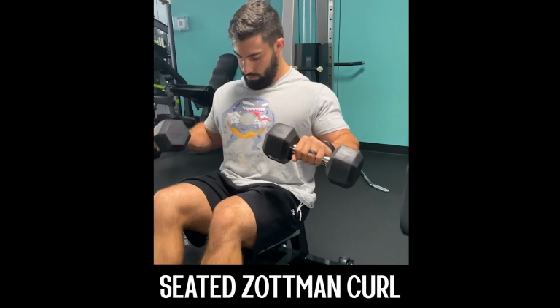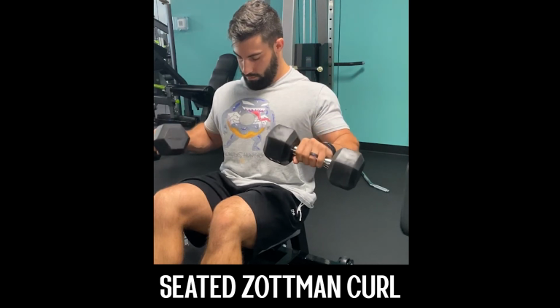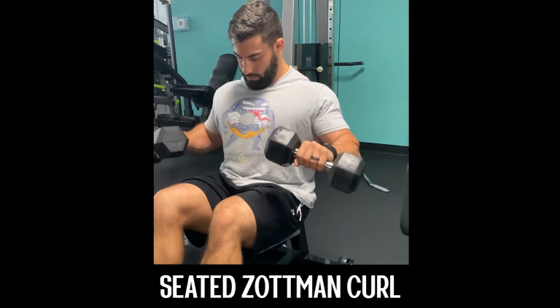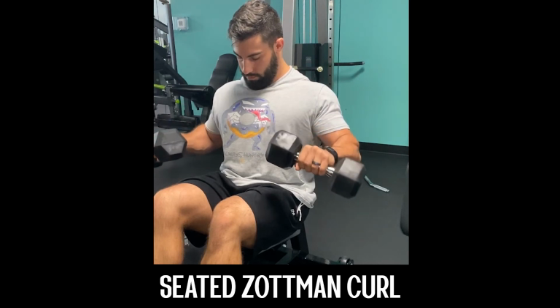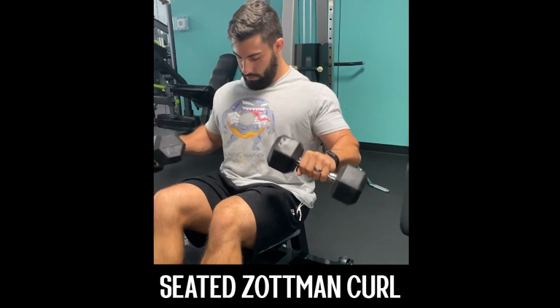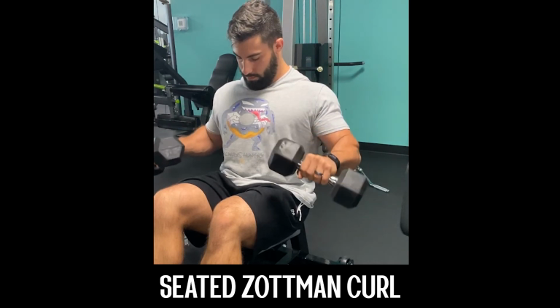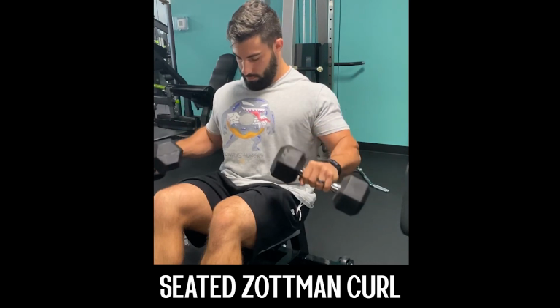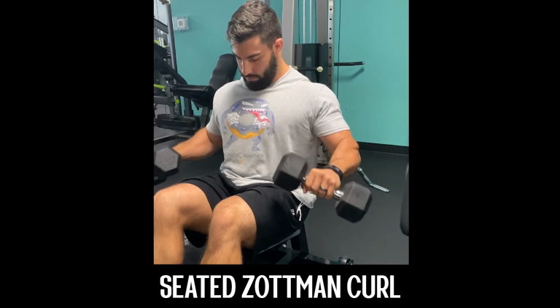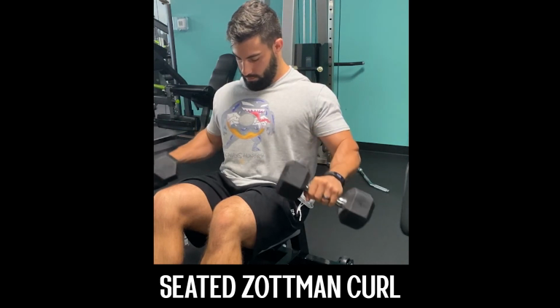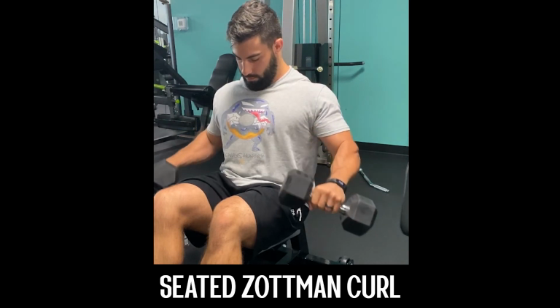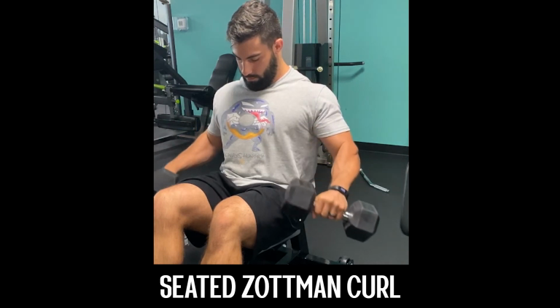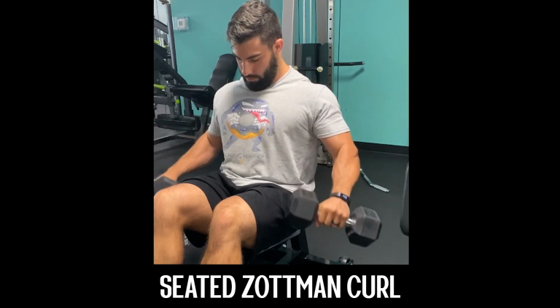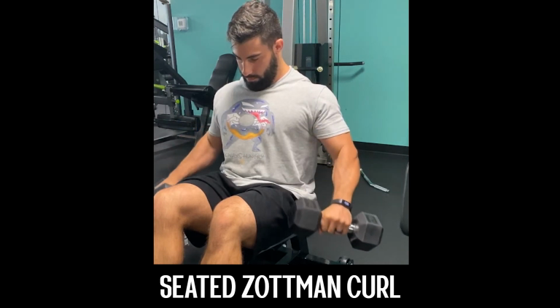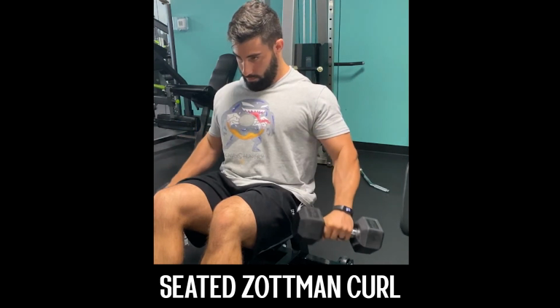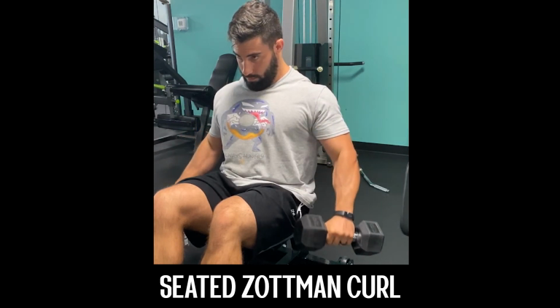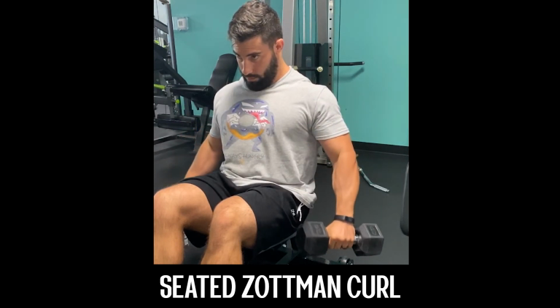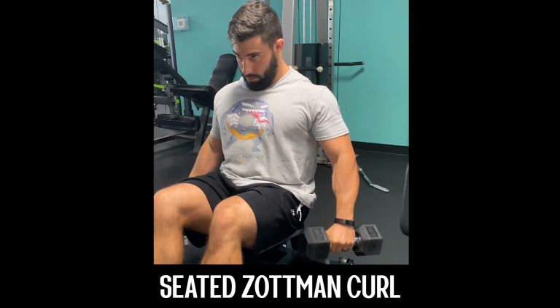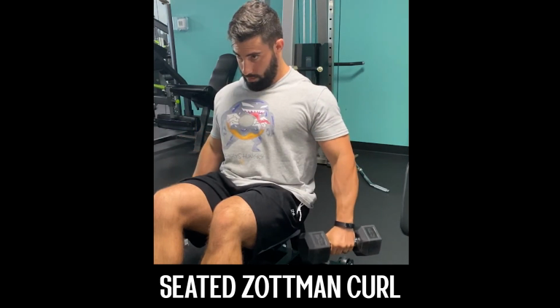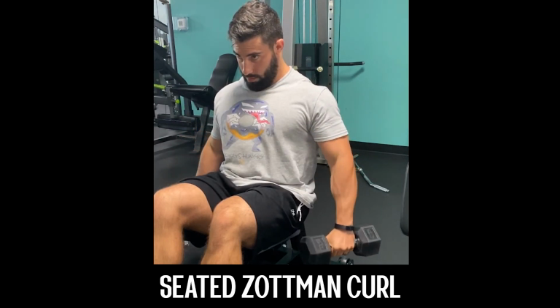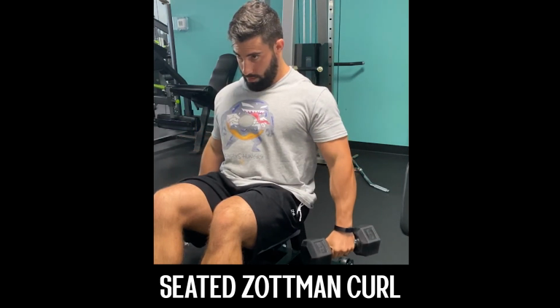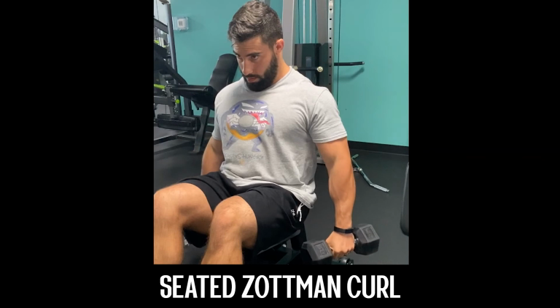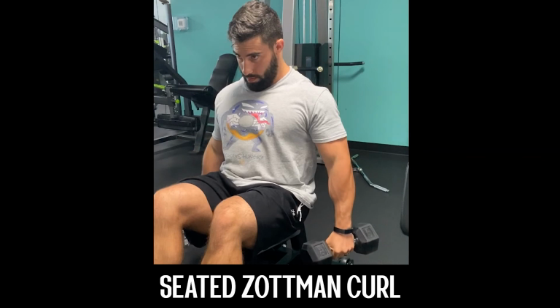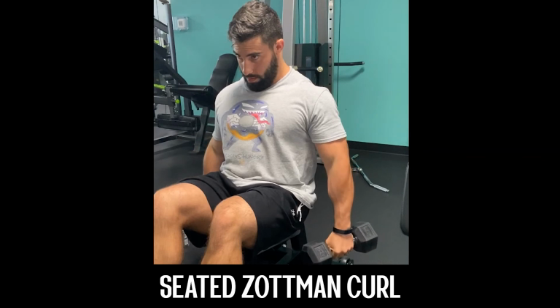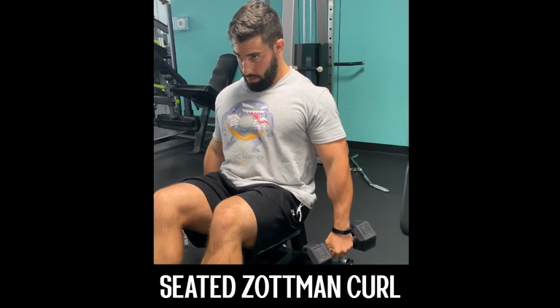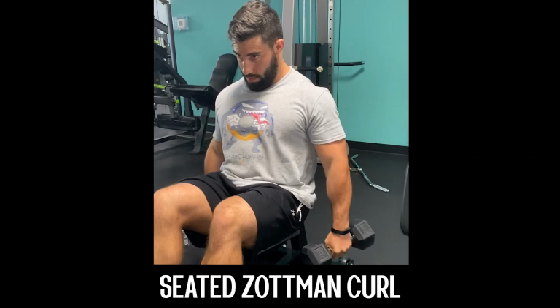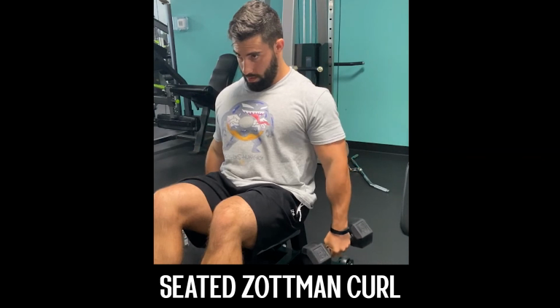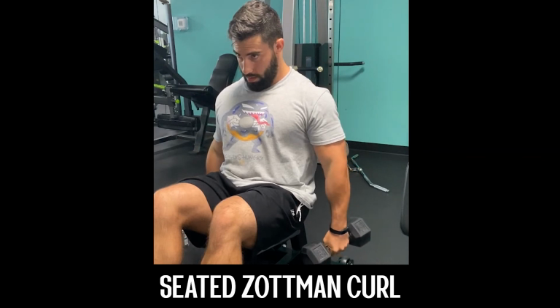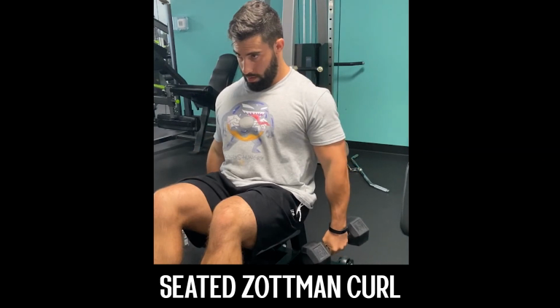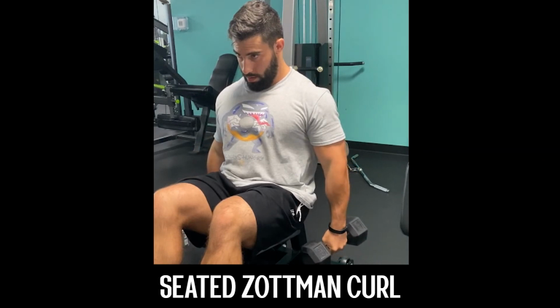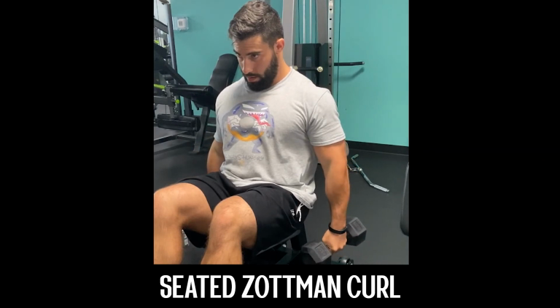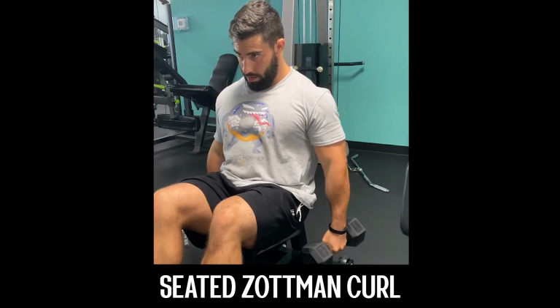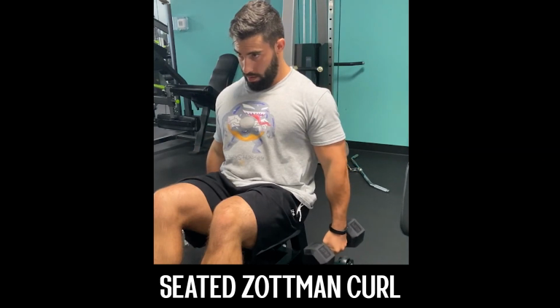While seated with dumbbells in hand, retract your shoulder blades, roll your shoulders backwards, and push back into the seat.